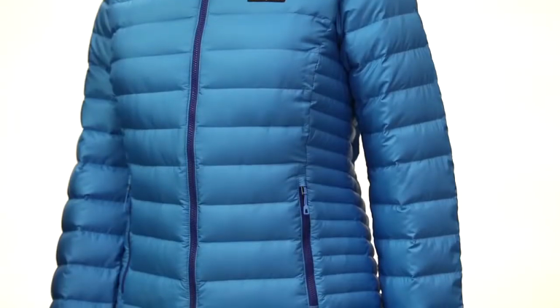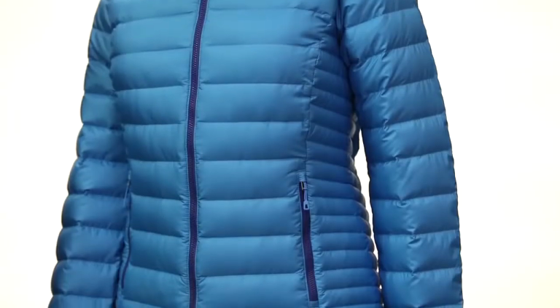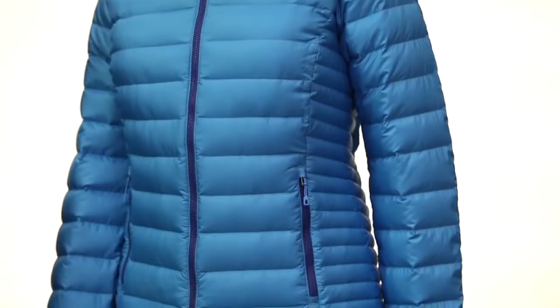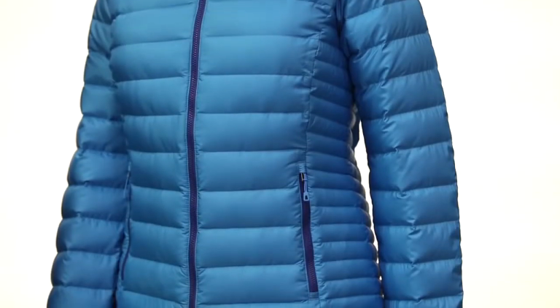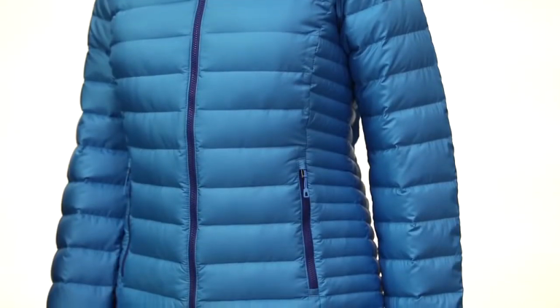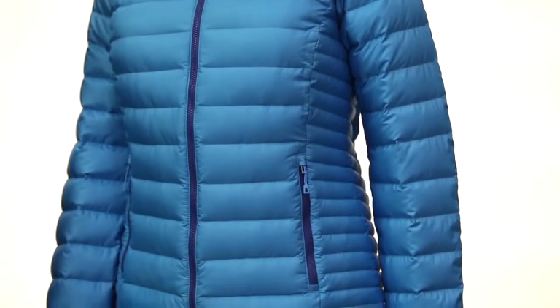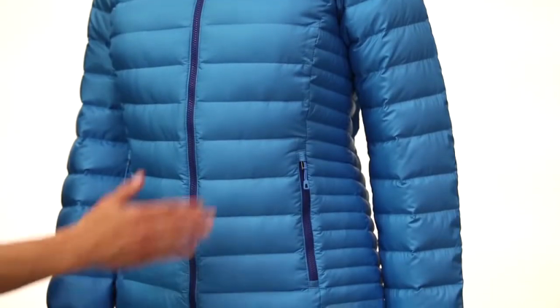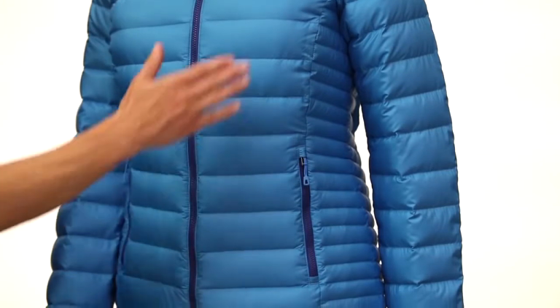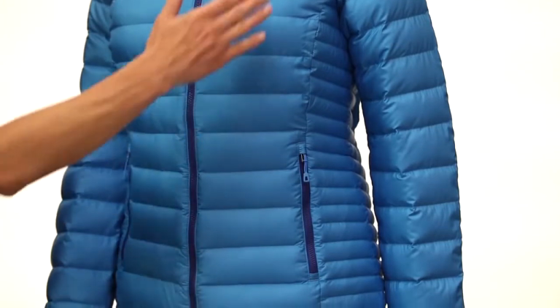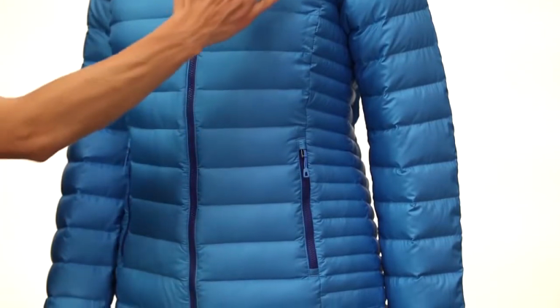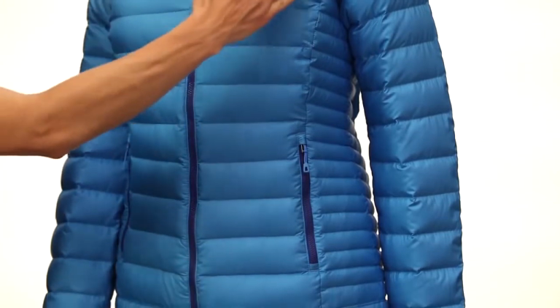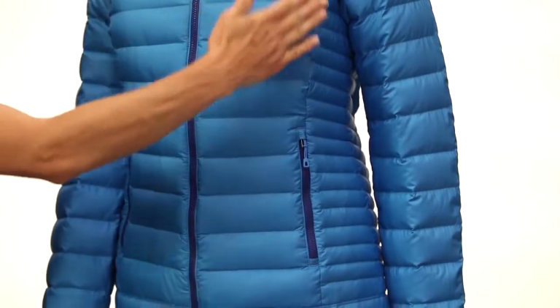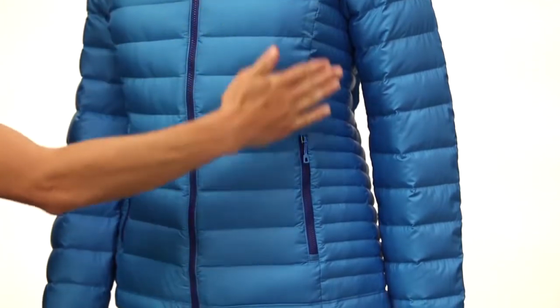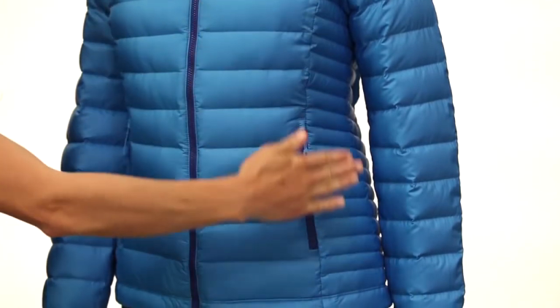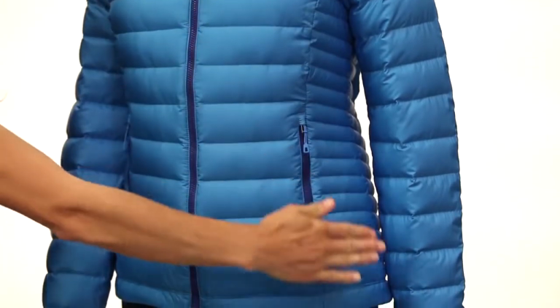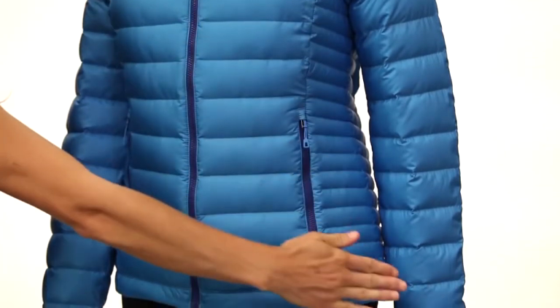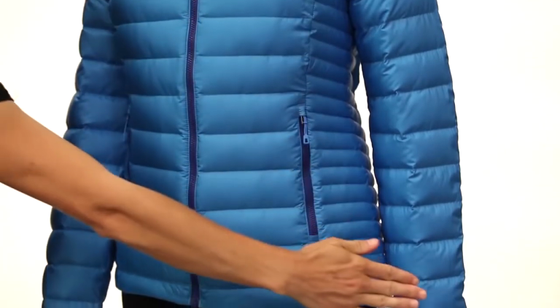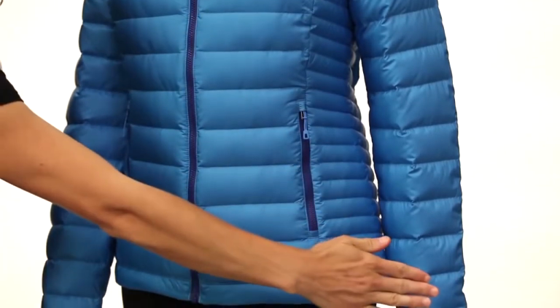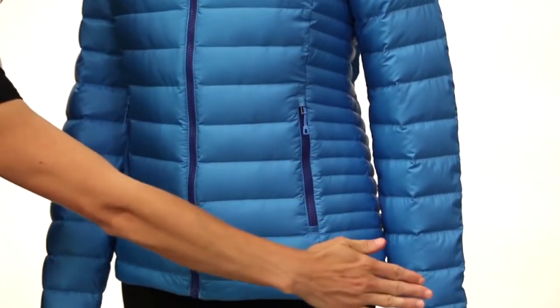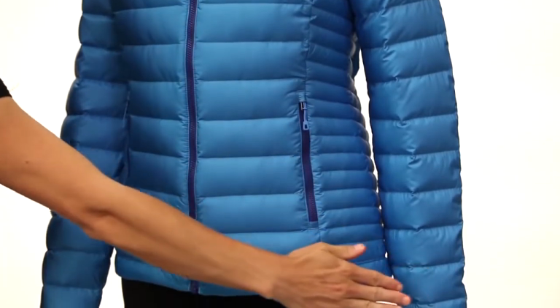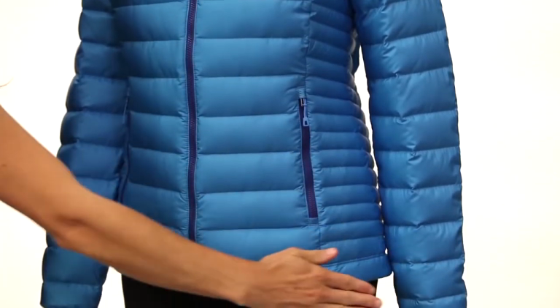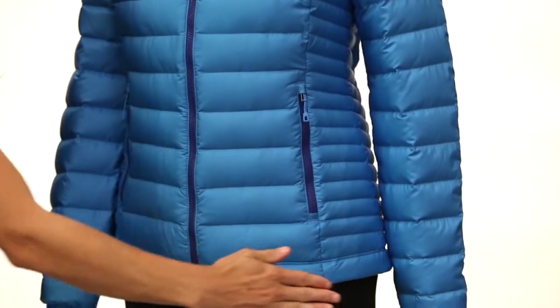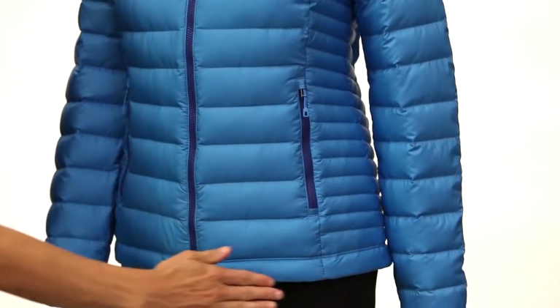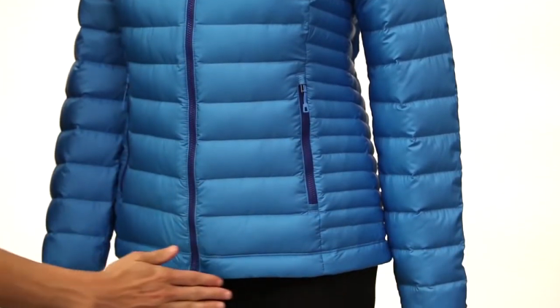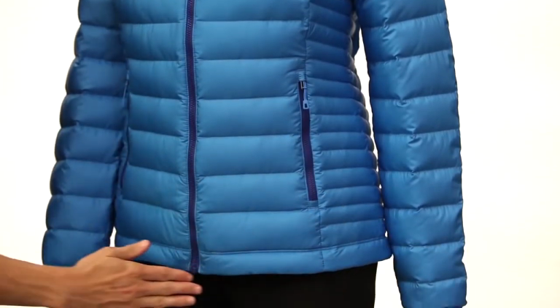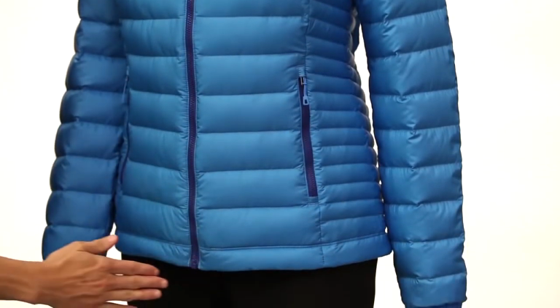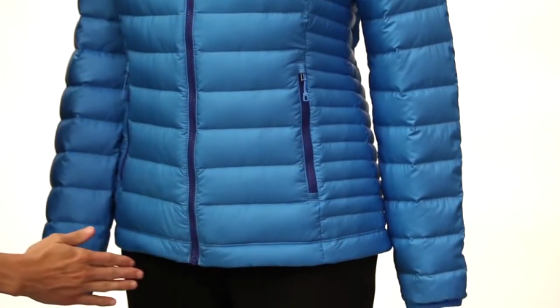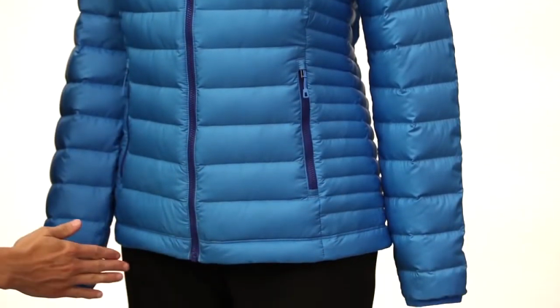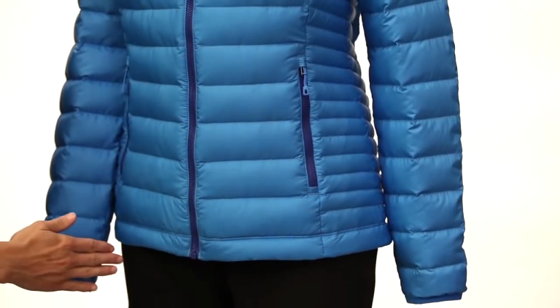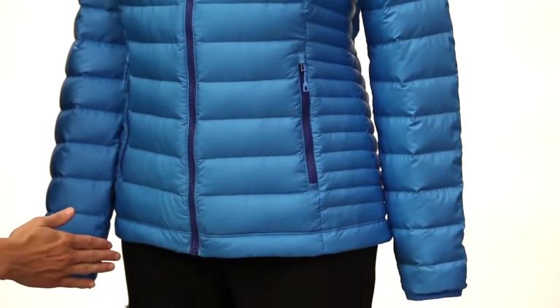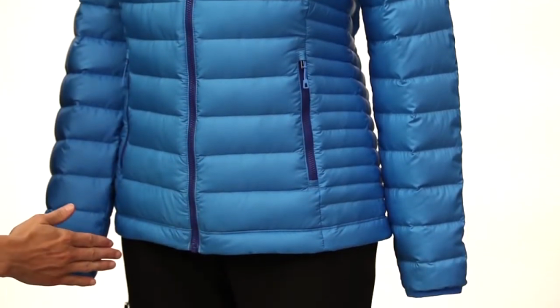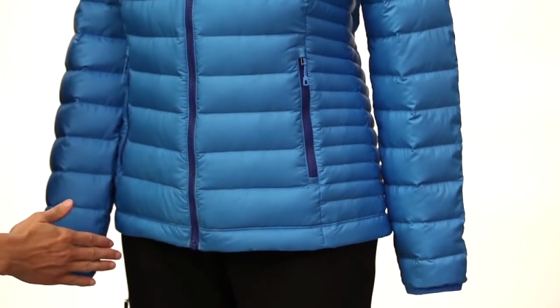The updated fit is more contoured and has a longer hem for greater warmth, as well as a more flattering fit for women.